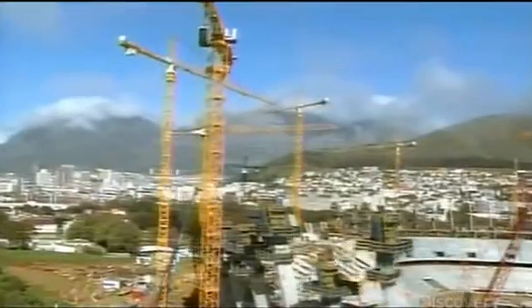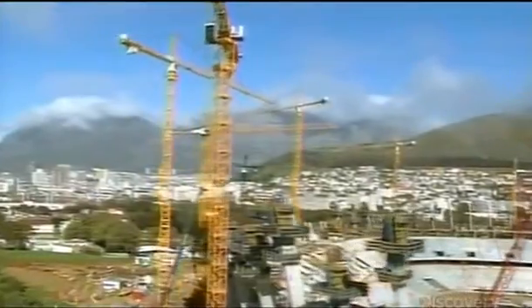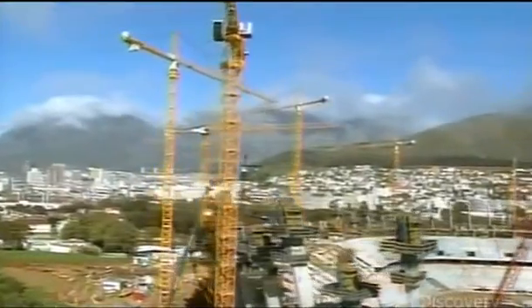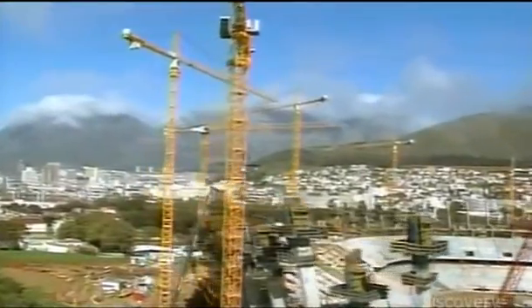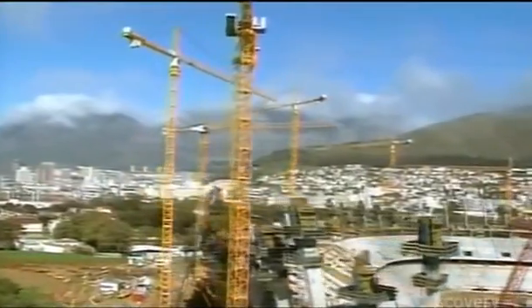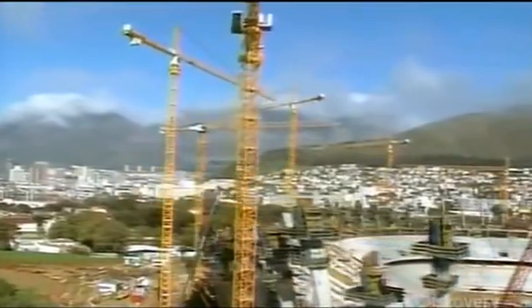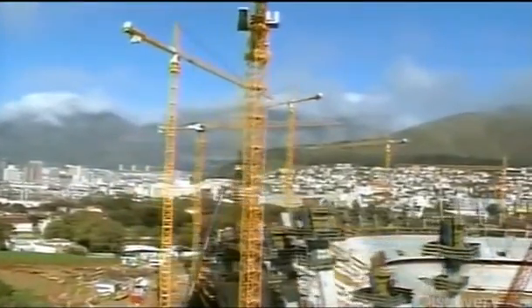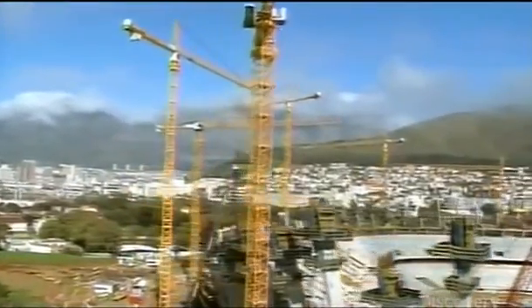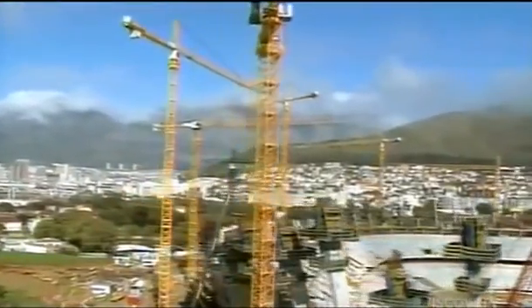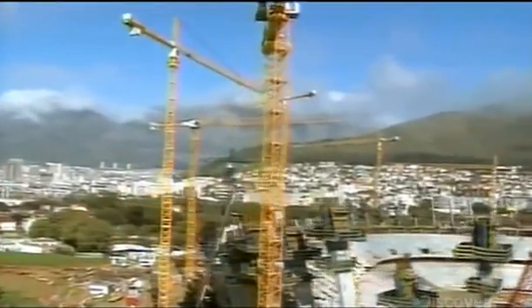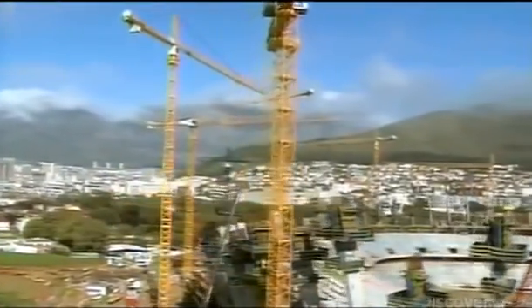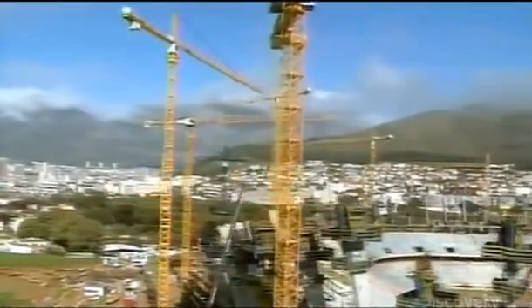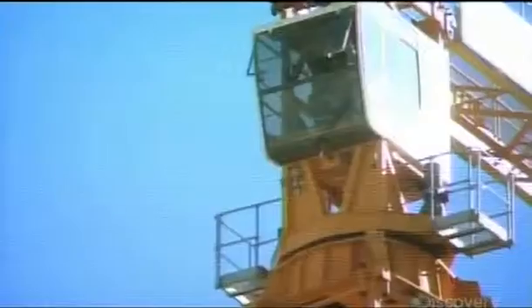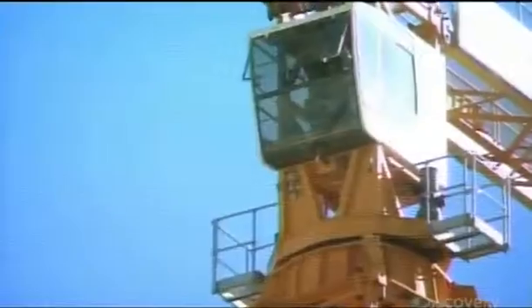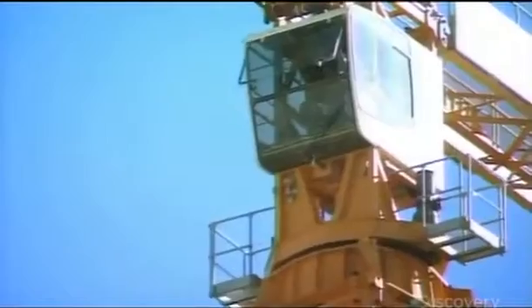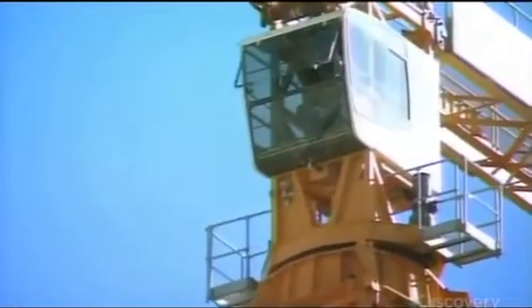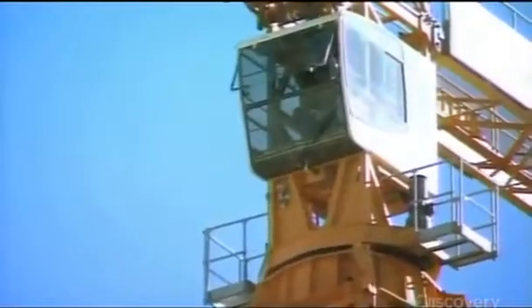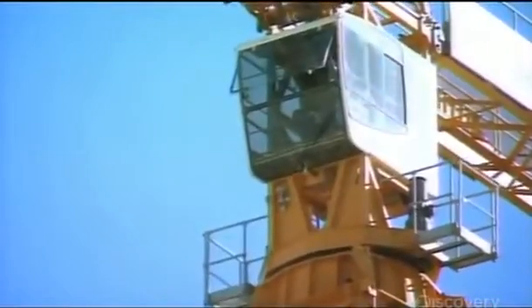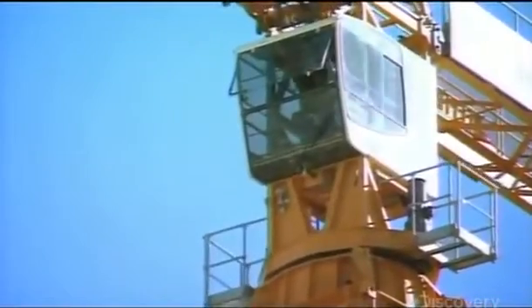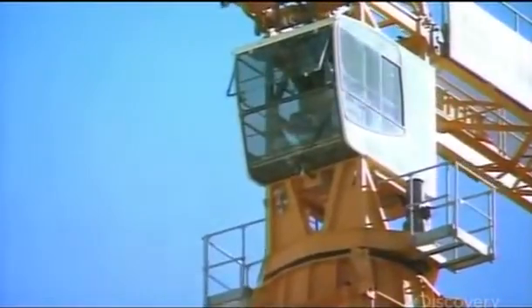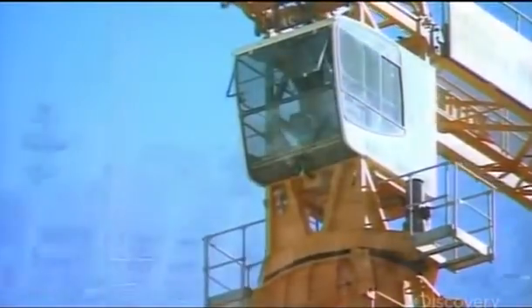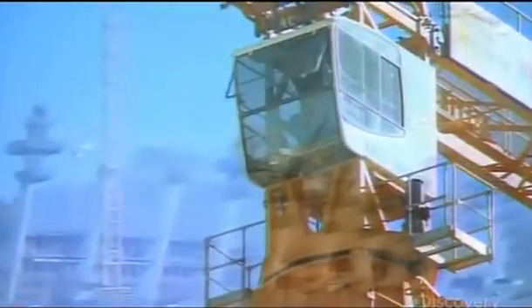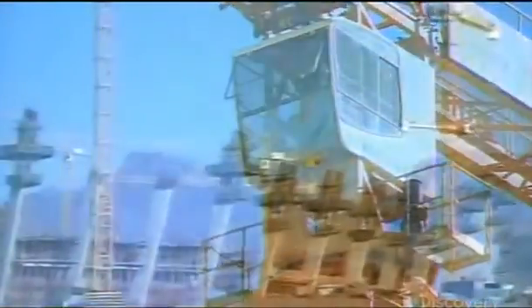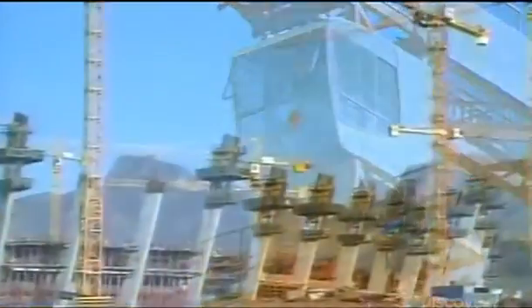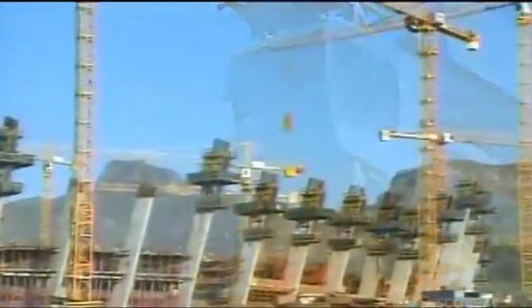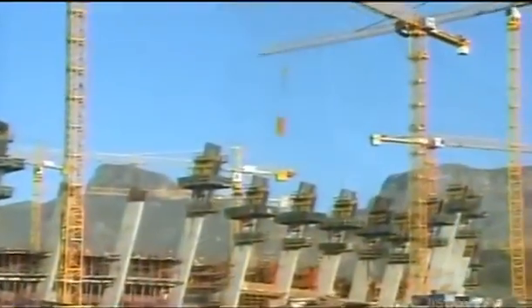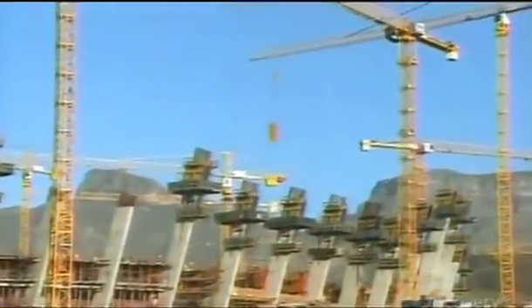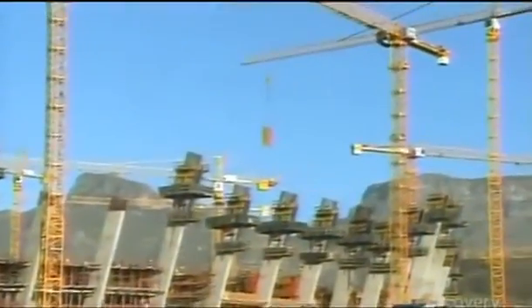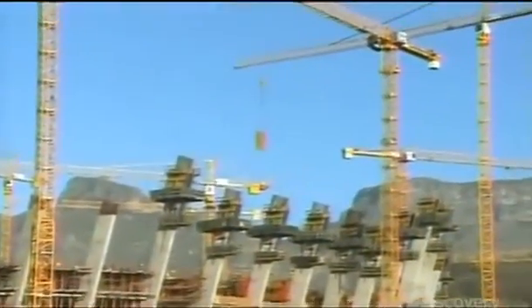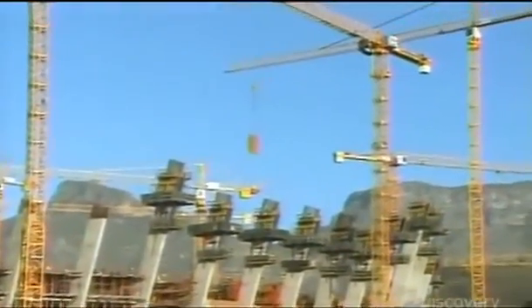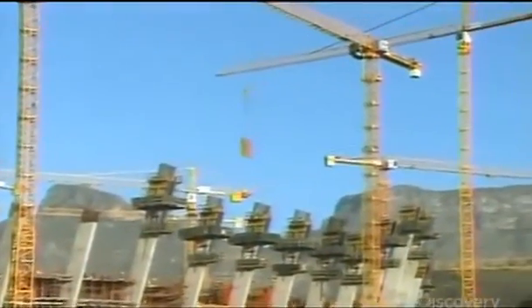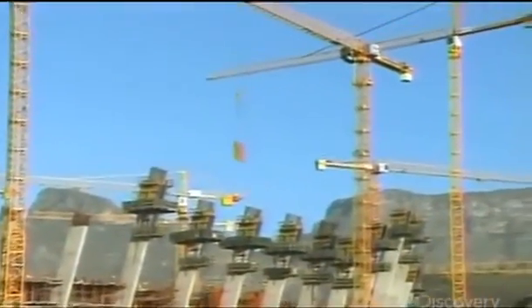A crane's tower is modular, meaning the more tower sections installation crews add, the taller the crane.